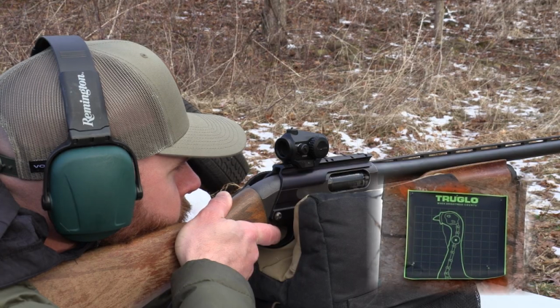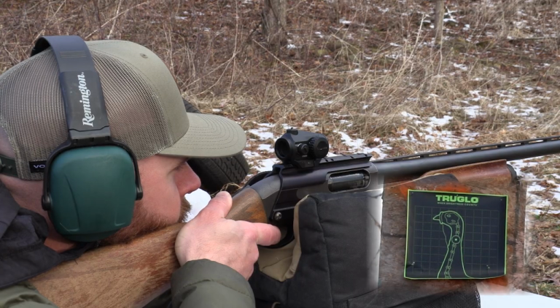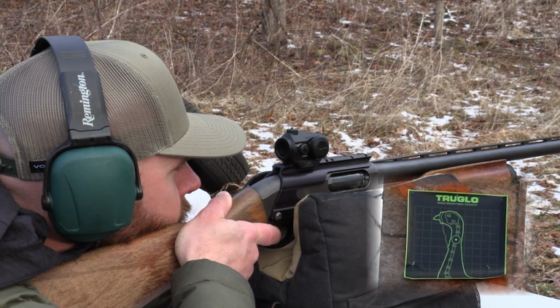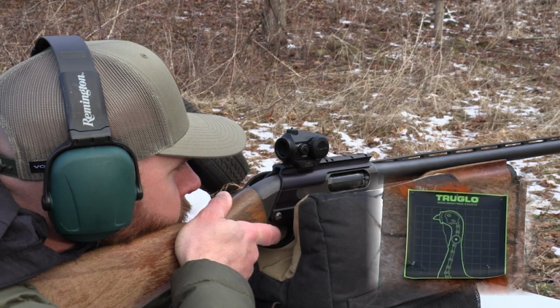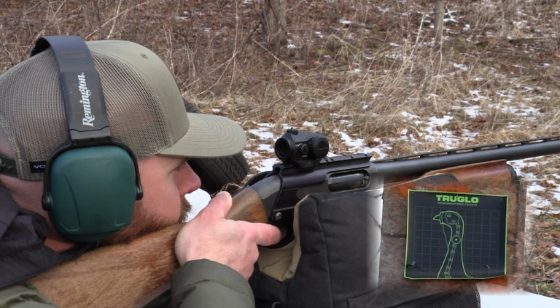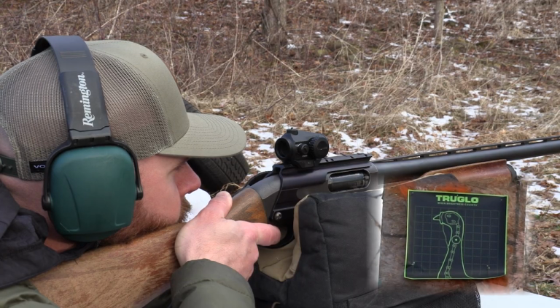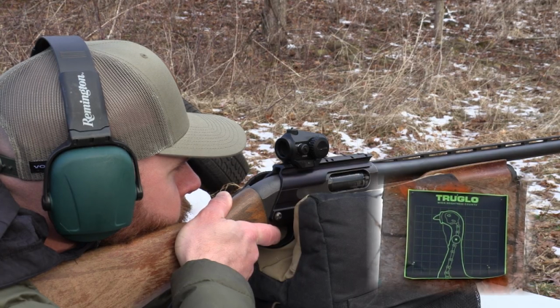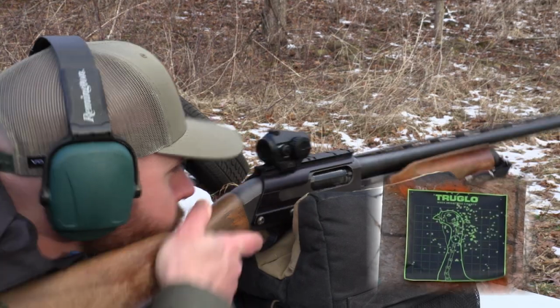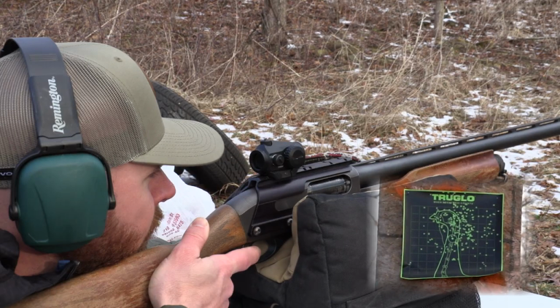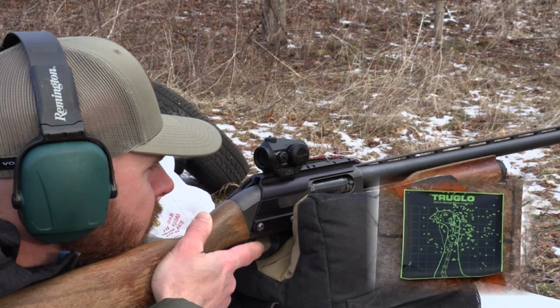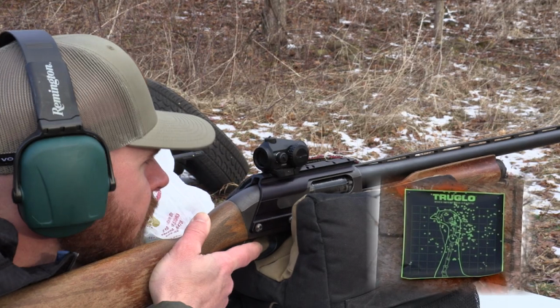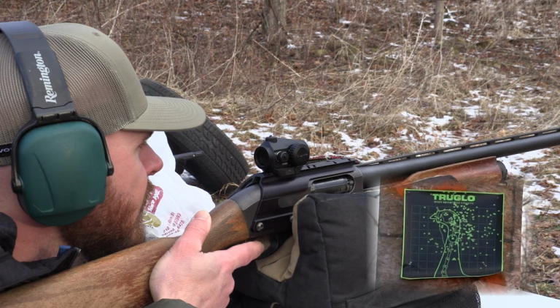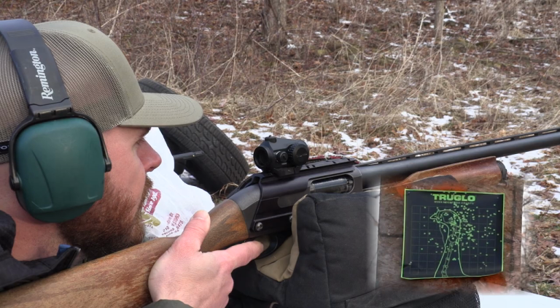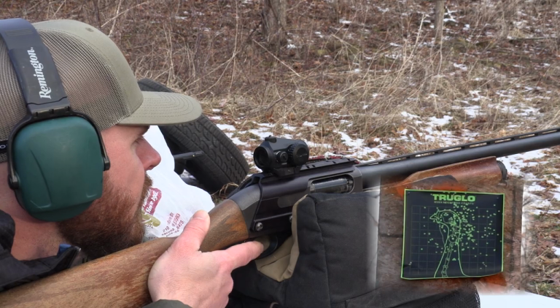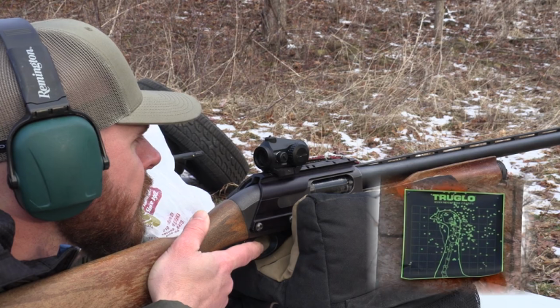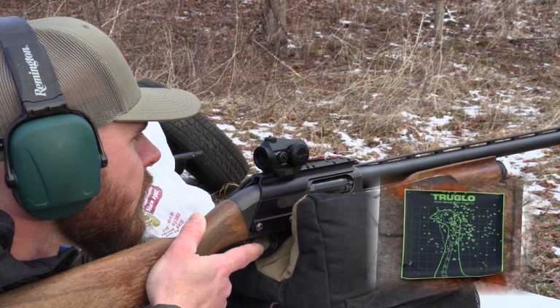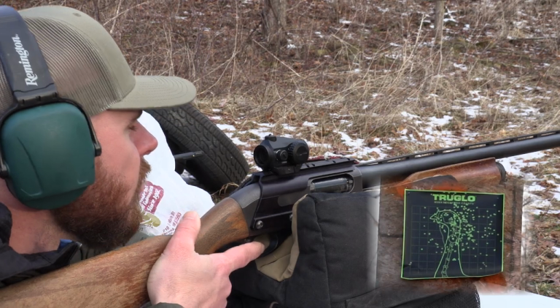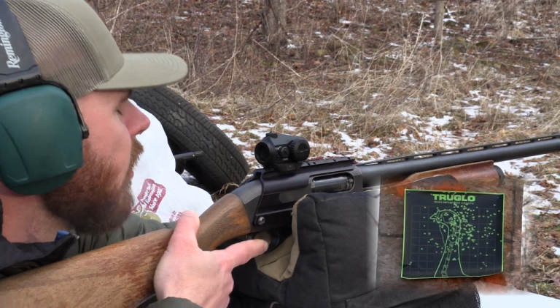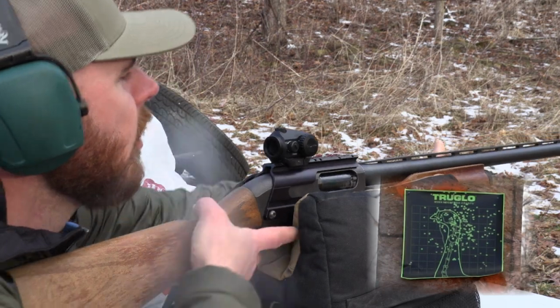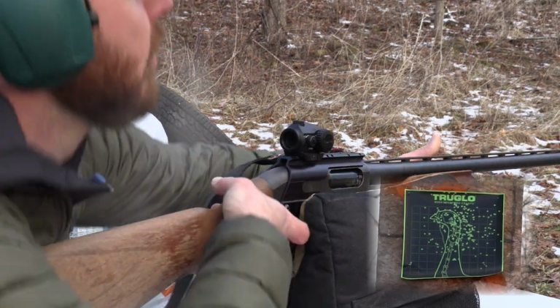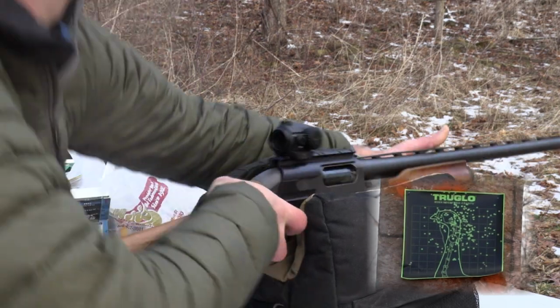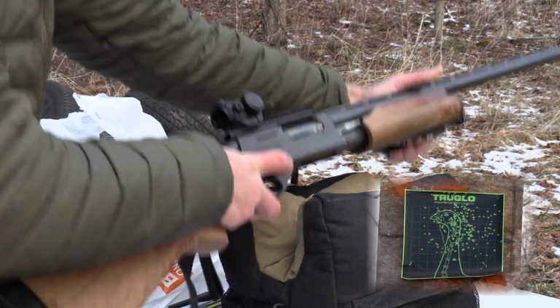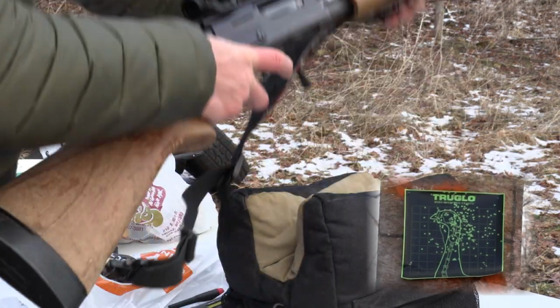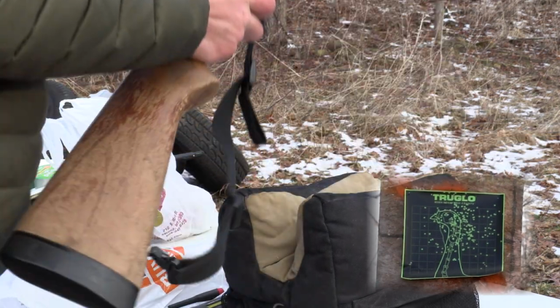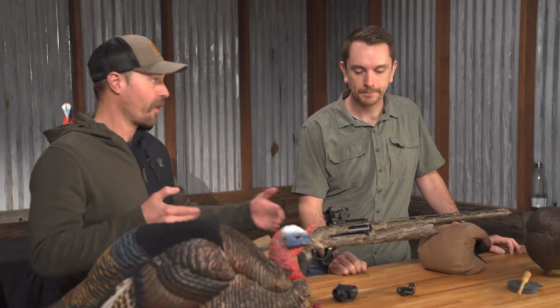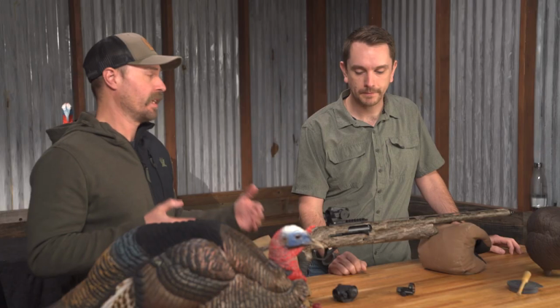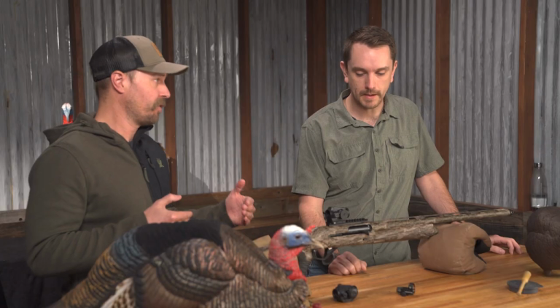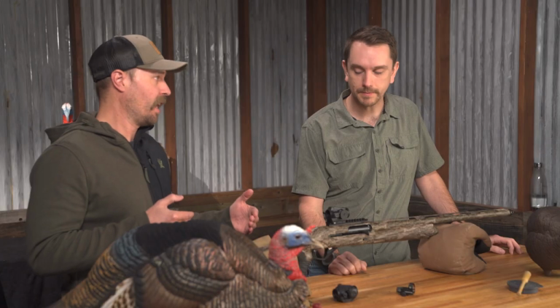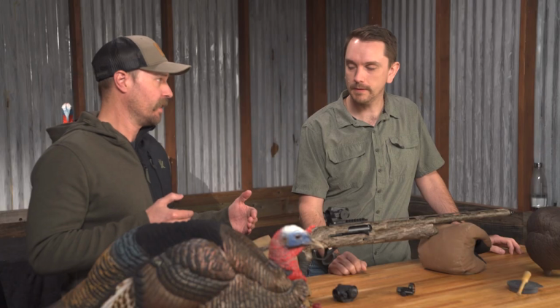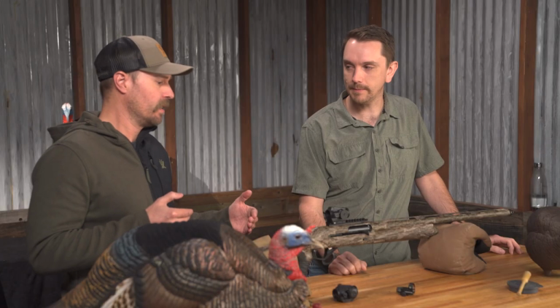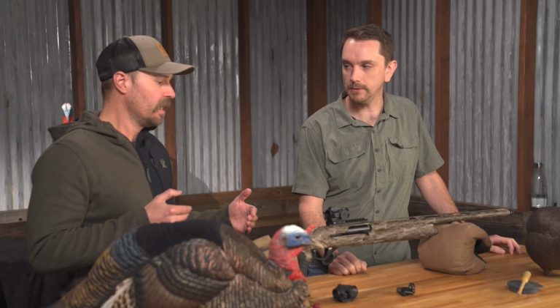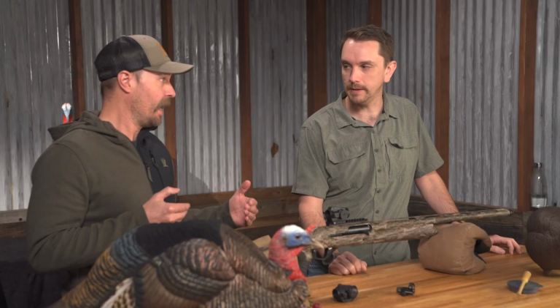Effectively, you're sighting in your shotgun, and it's going to aid in better patterning your shotgun as well.